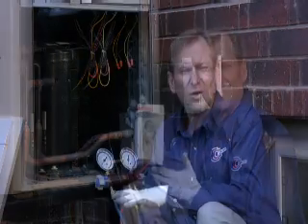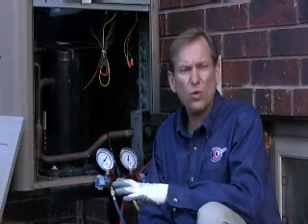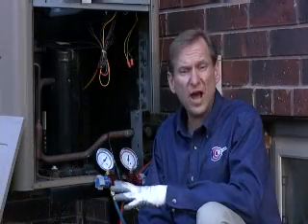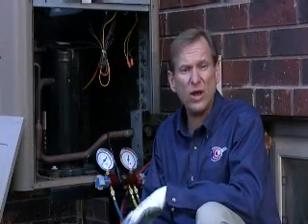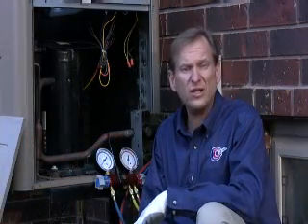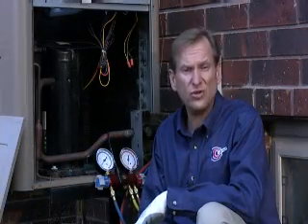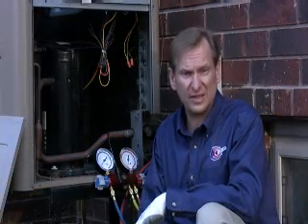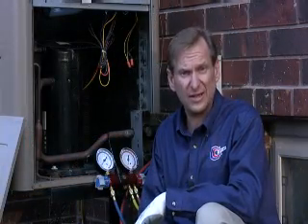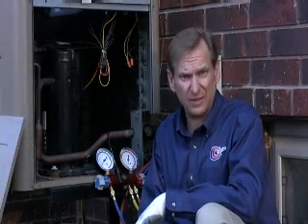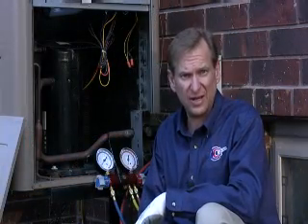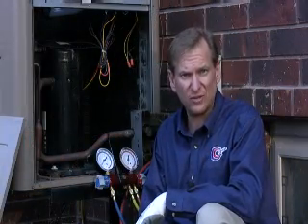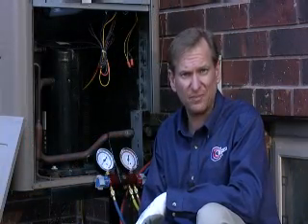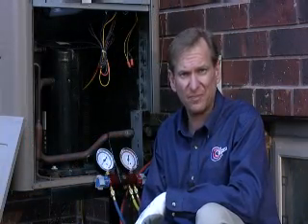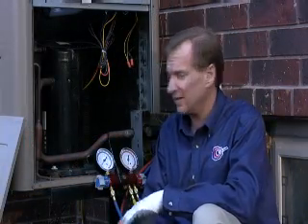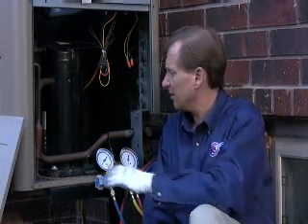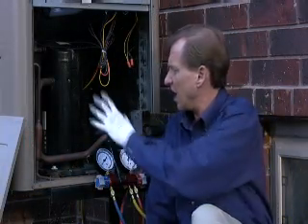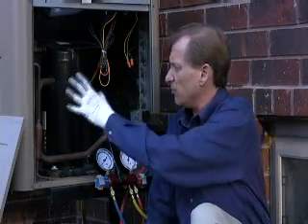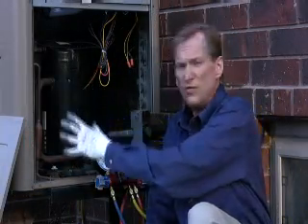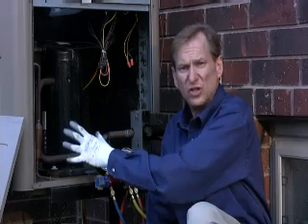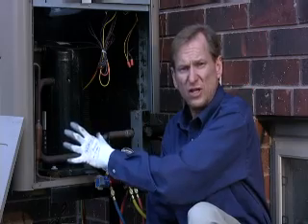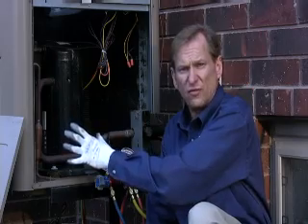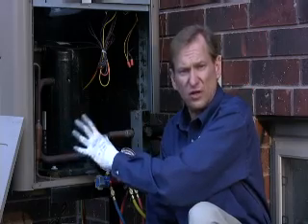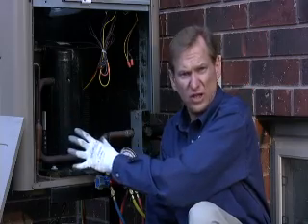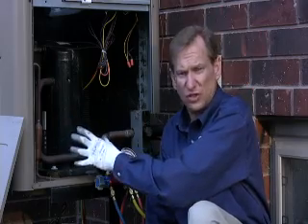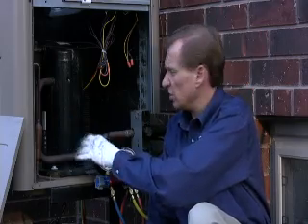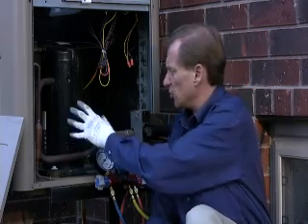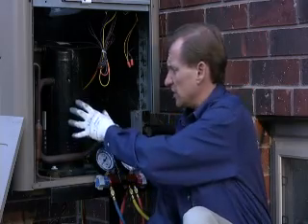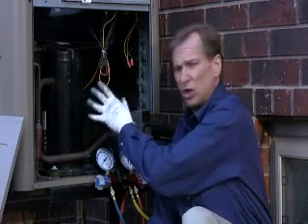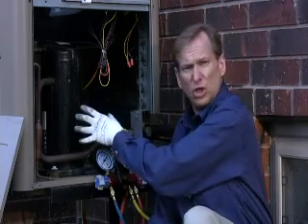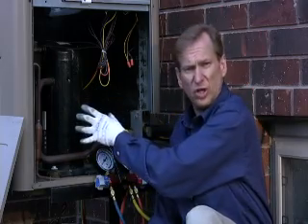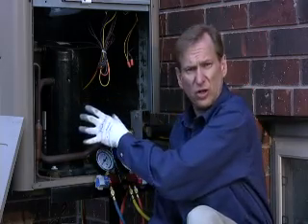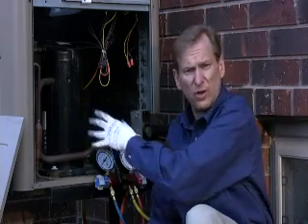We're now ready to do the sealer application. I've removed the side cover on the condenser so we can take a good look at the supply.